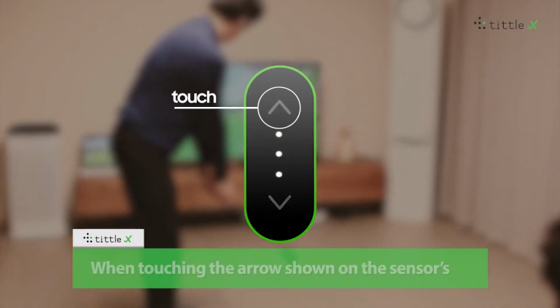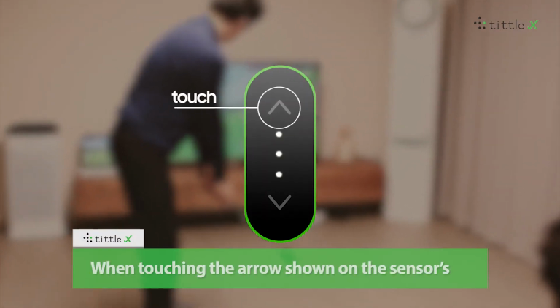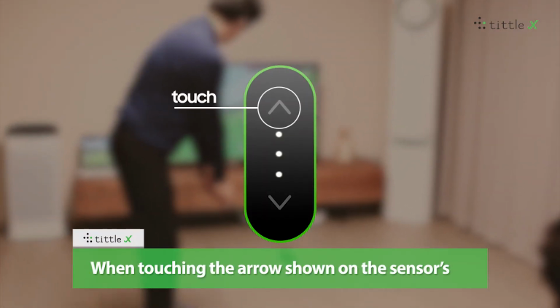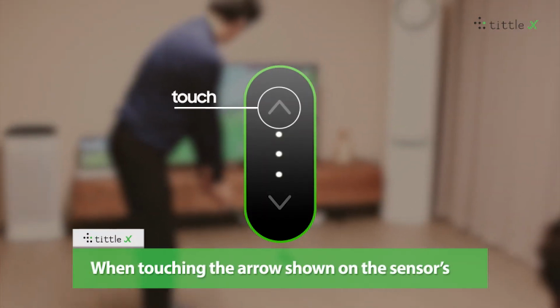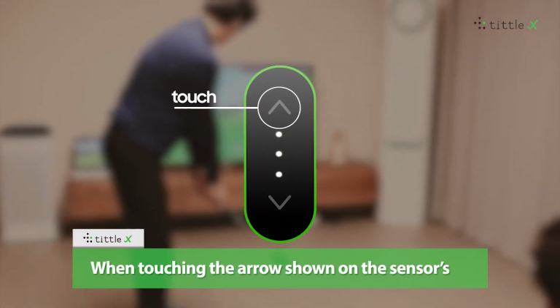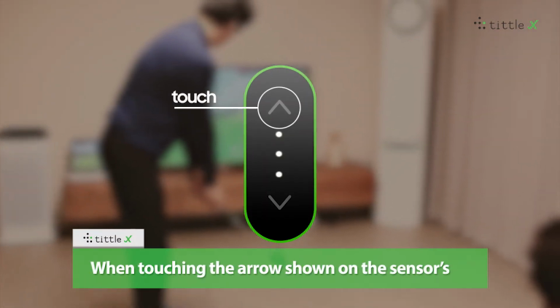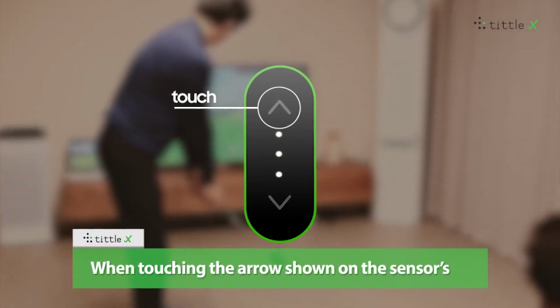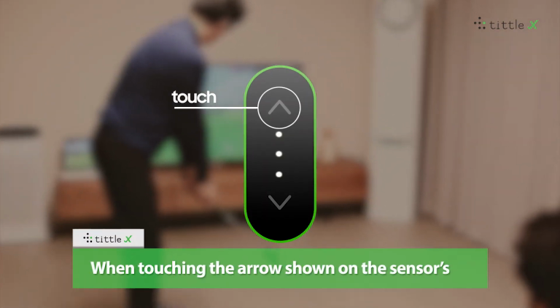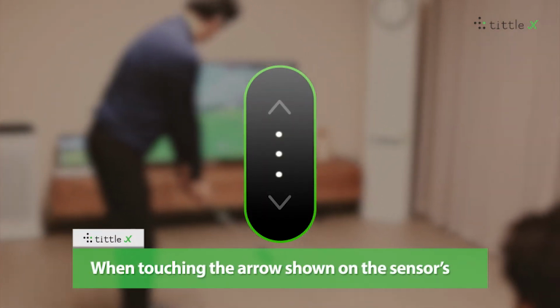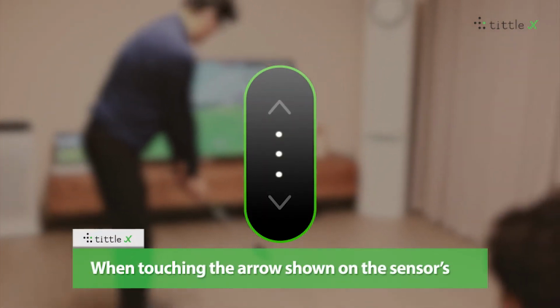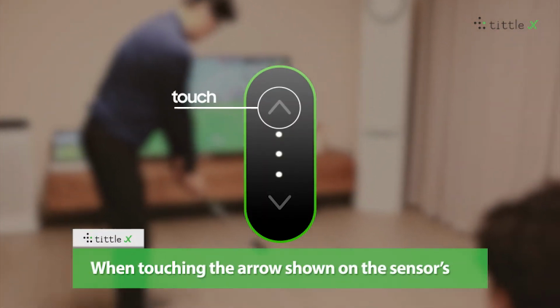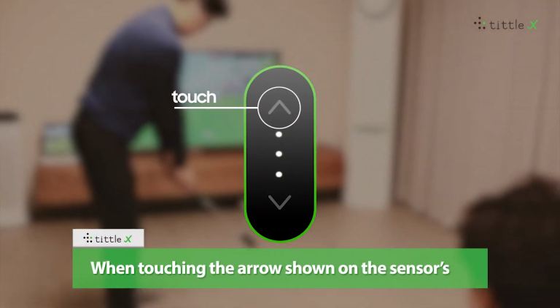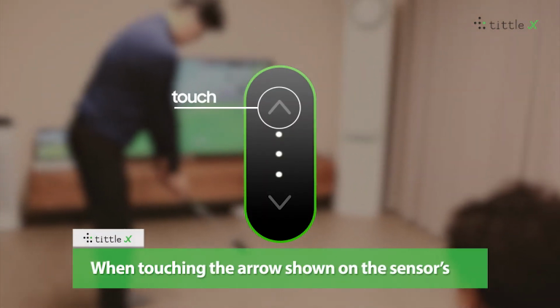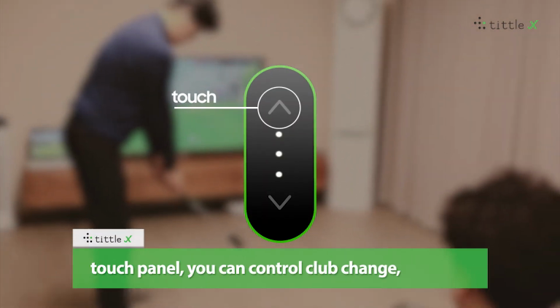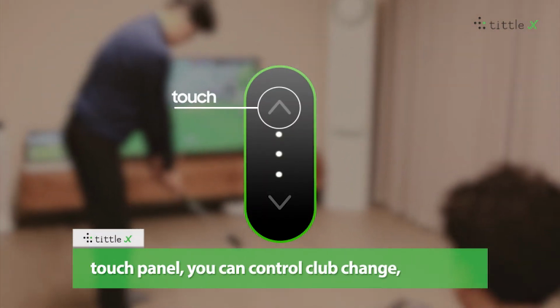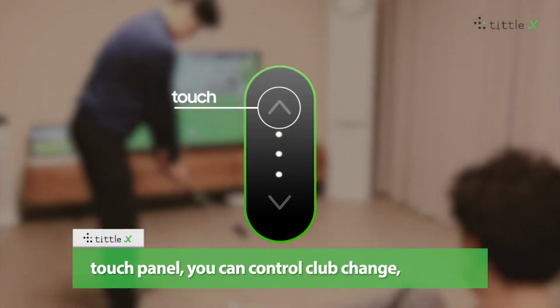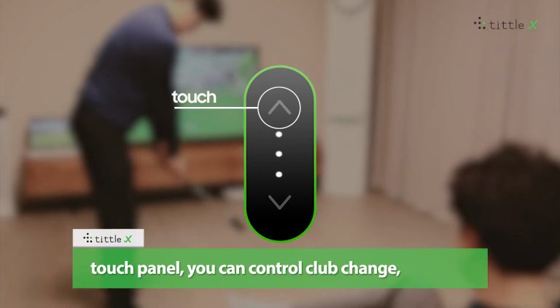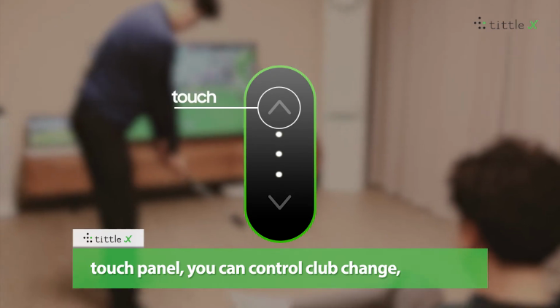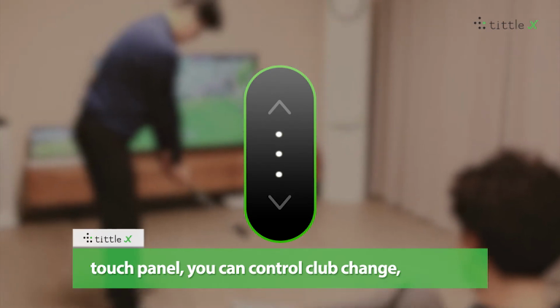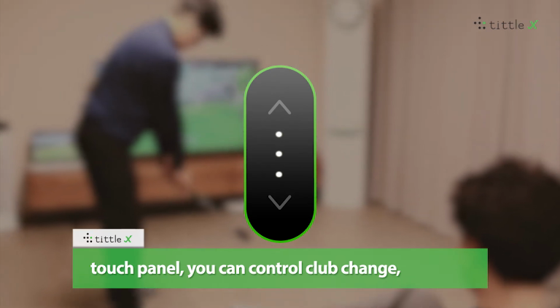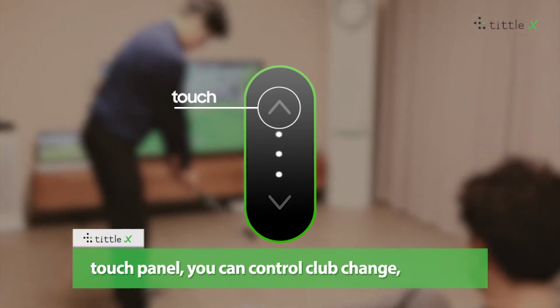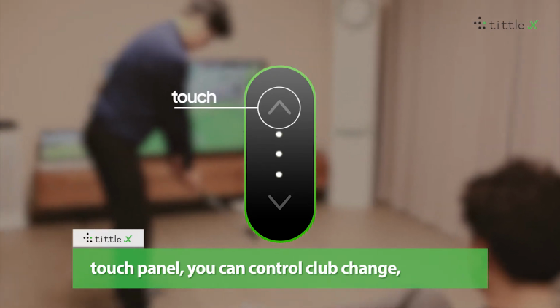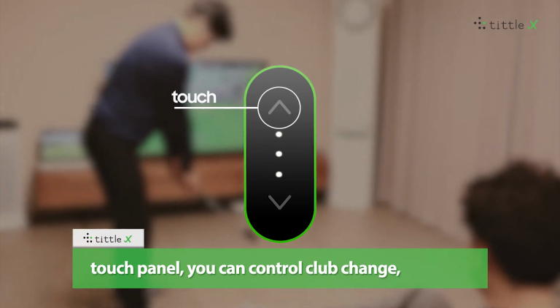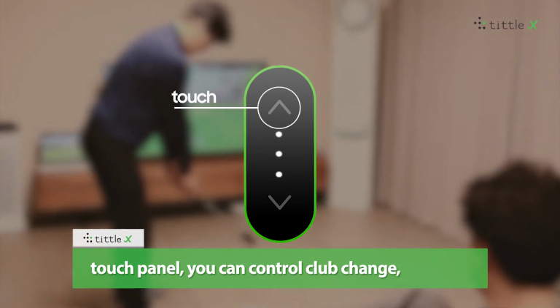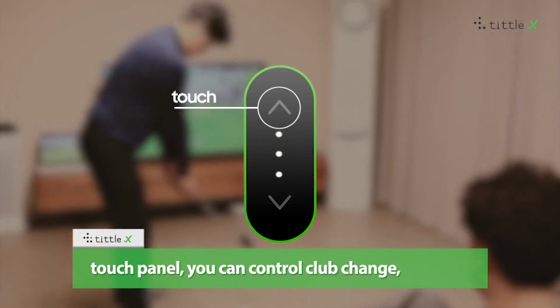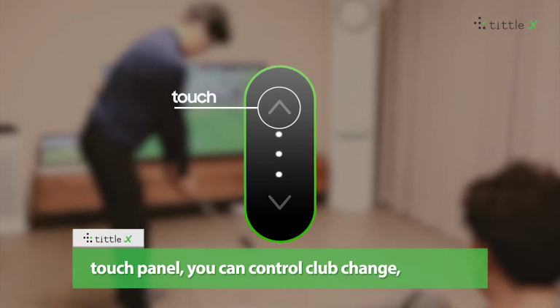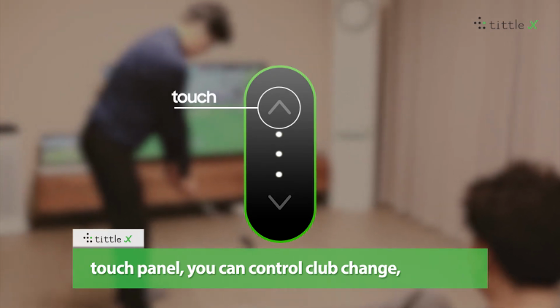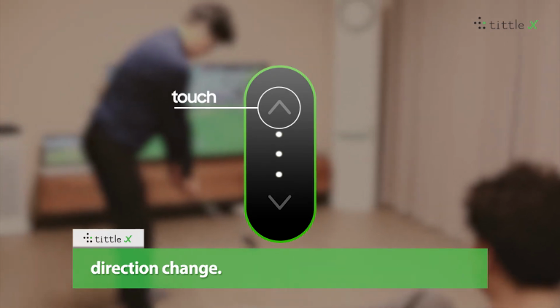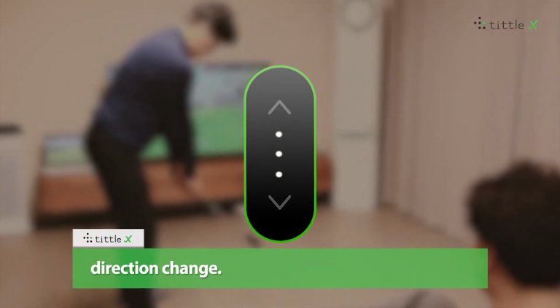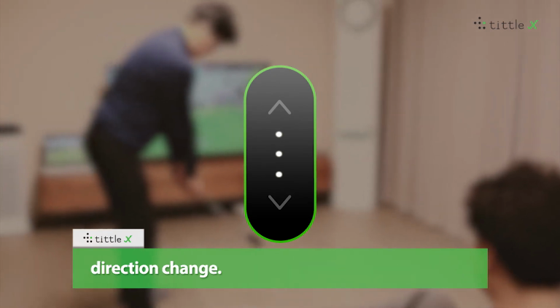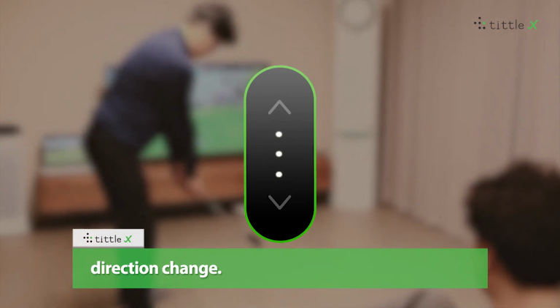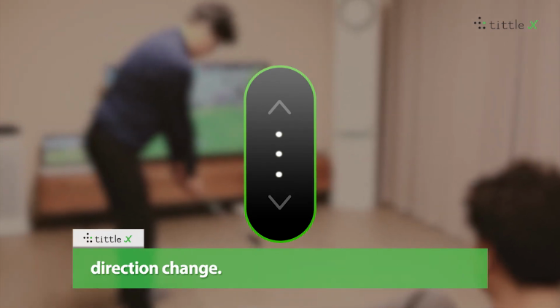When touching the arrows shown on the sensor's touch panel, you can control club change and direction change.